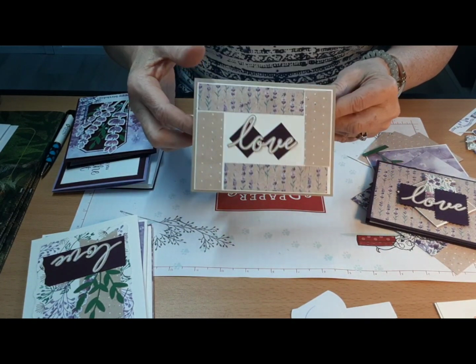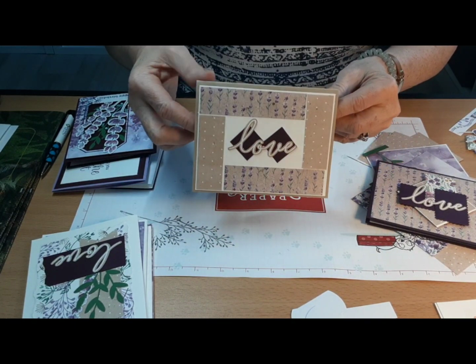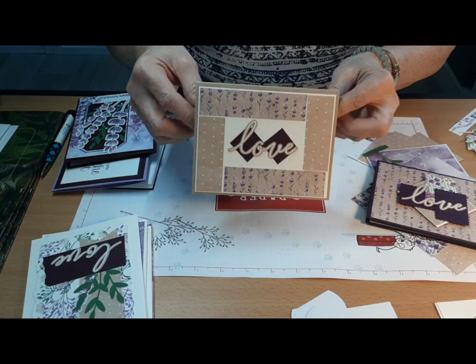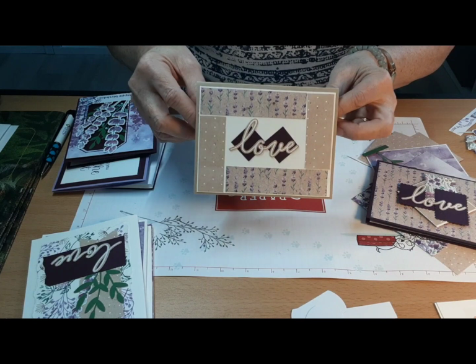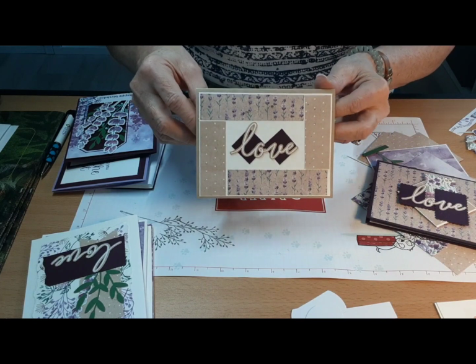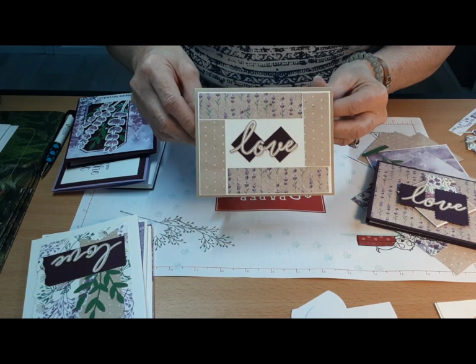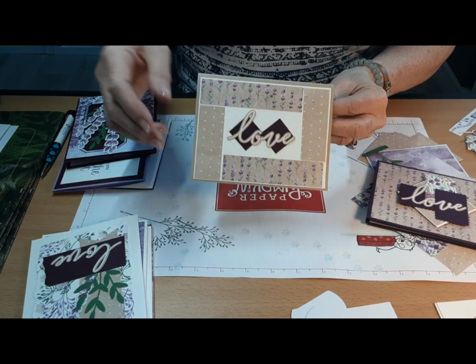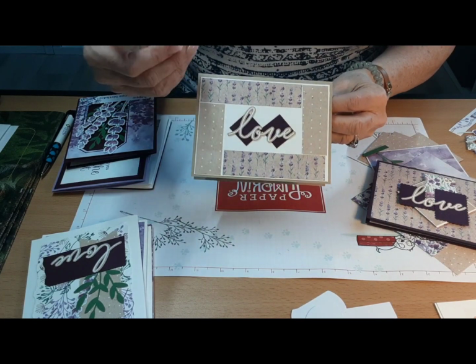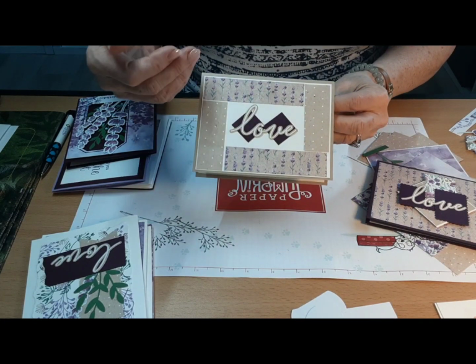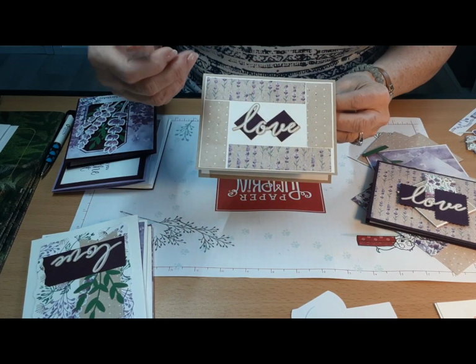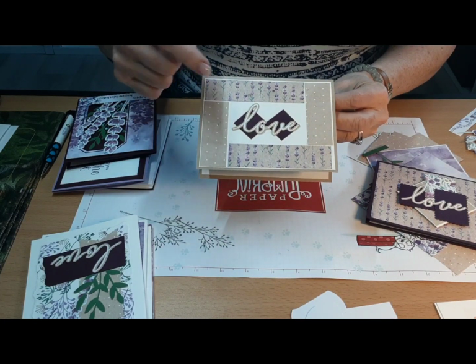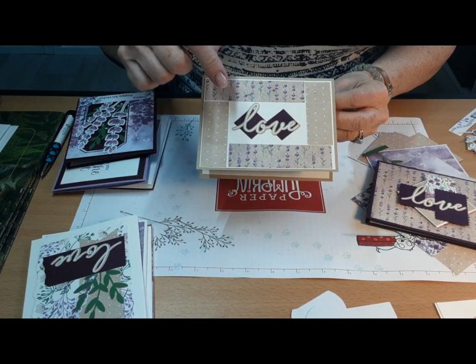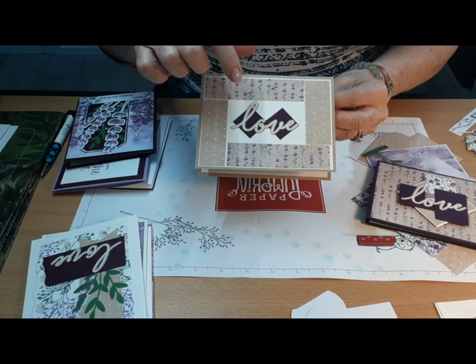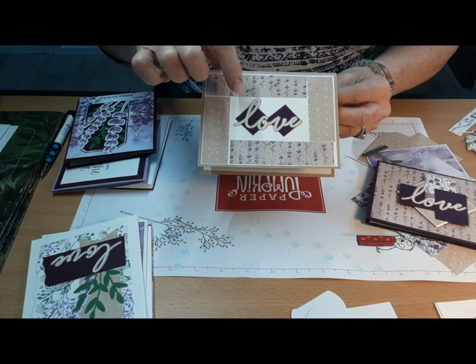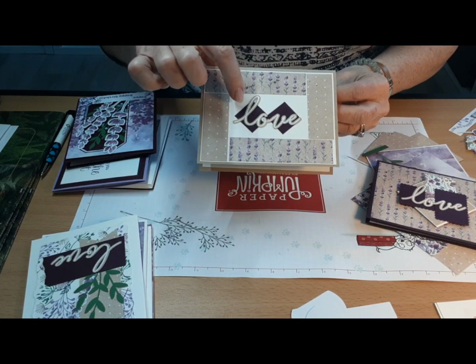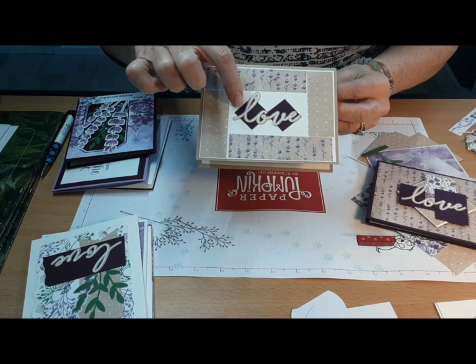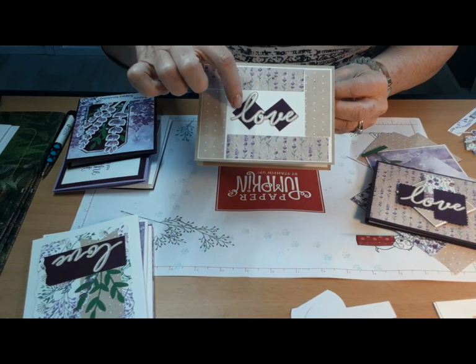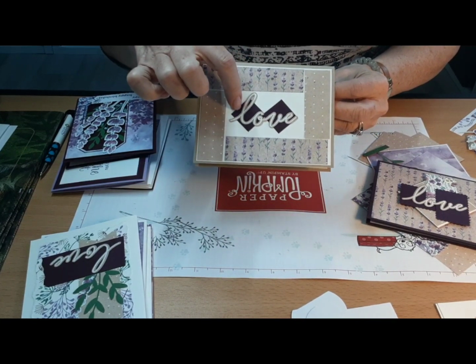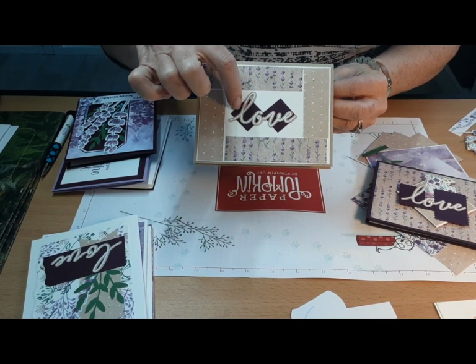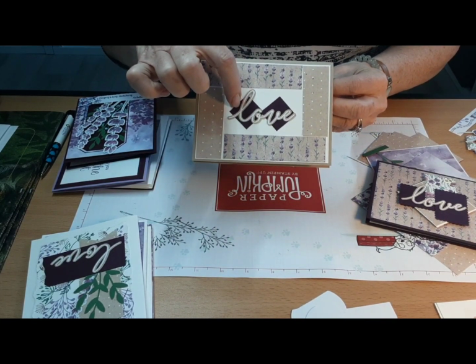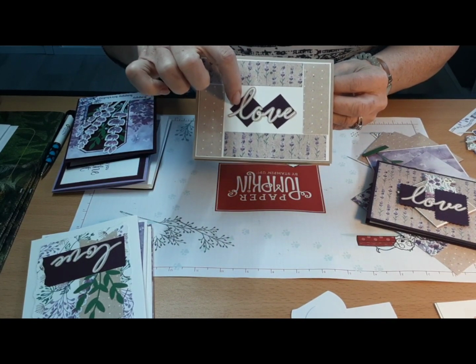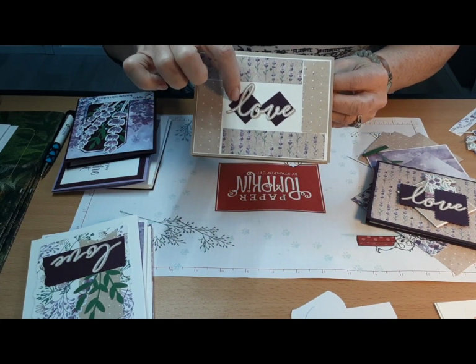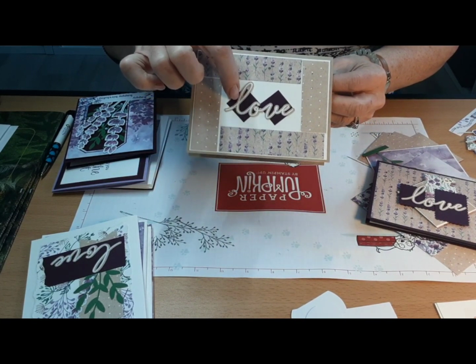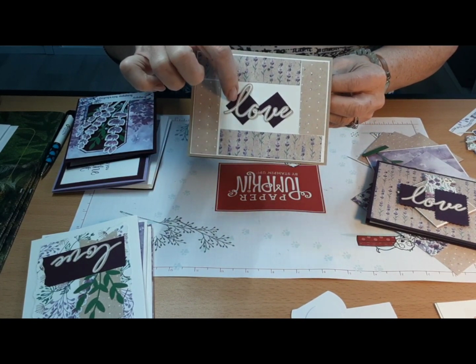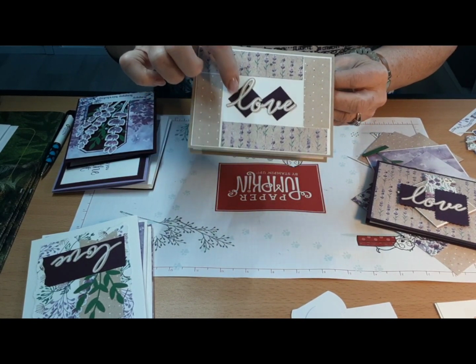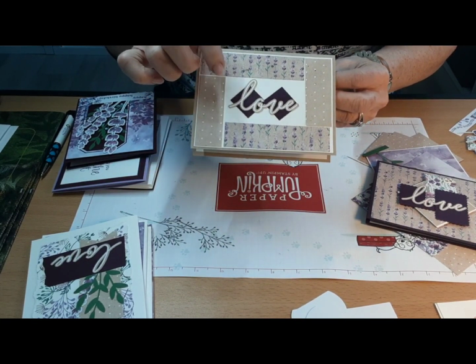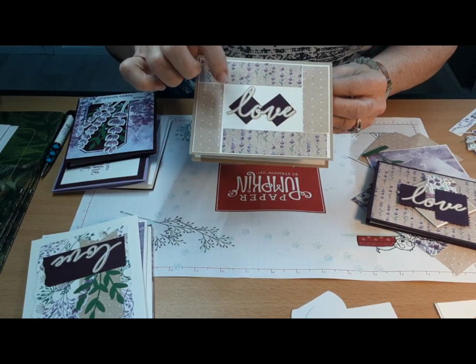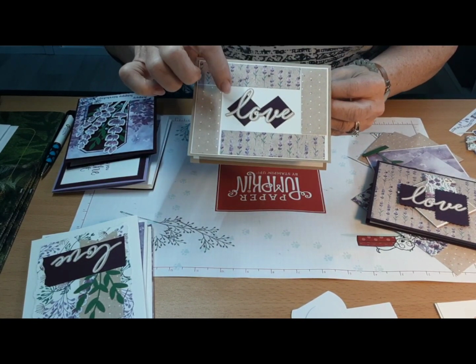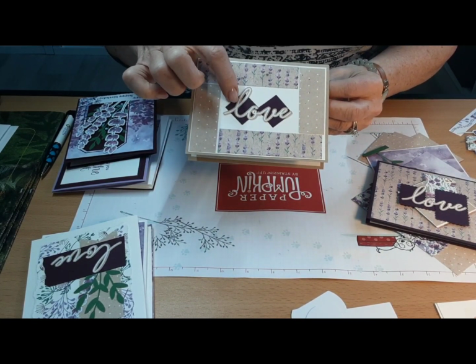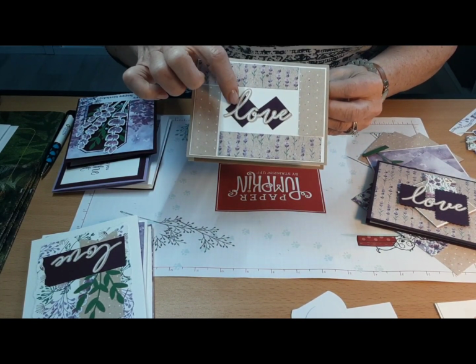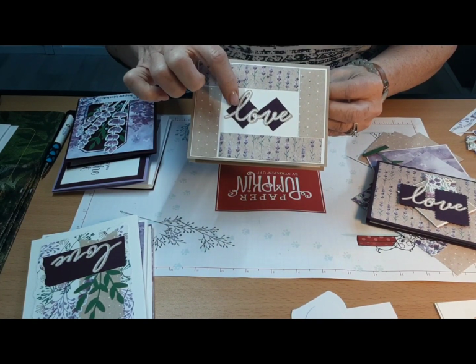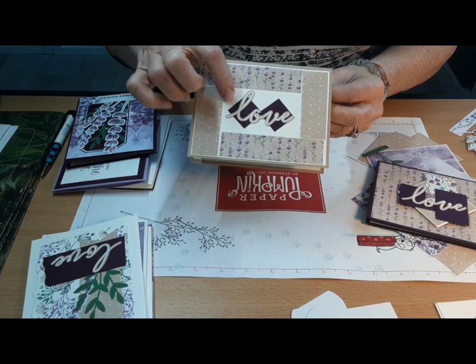Using the scraps from the kit but also from the paper, crumb cake is the base, and that kind of pulls out from that color. Then these are just little one-by-ones from the blackberry bliss.